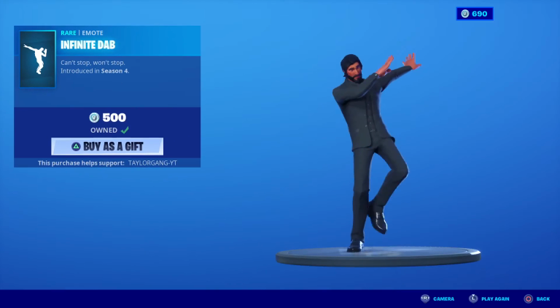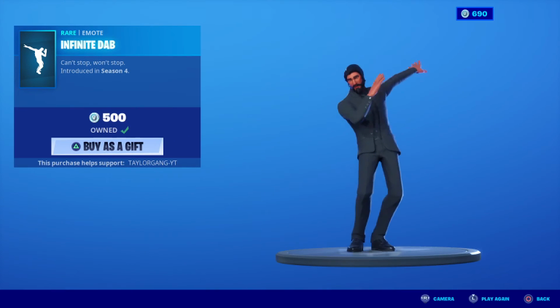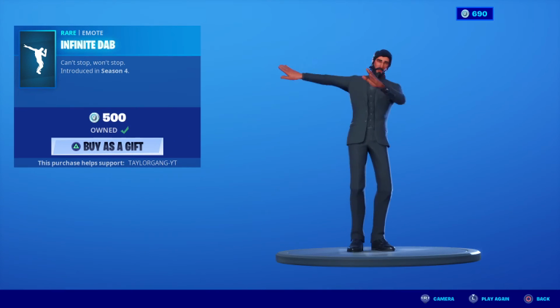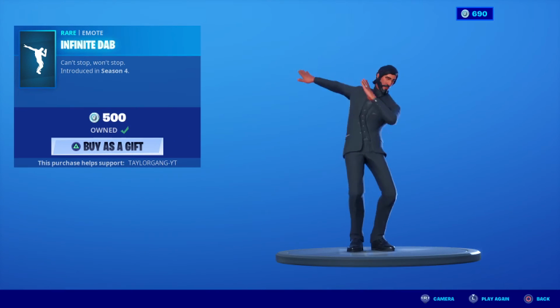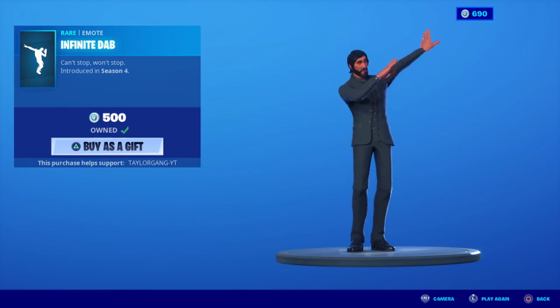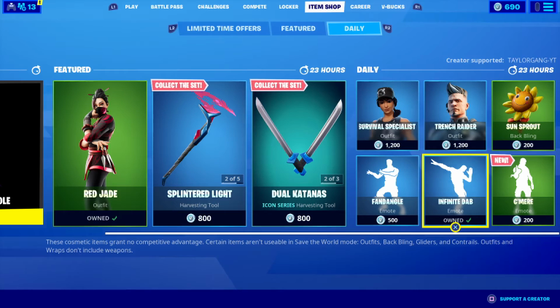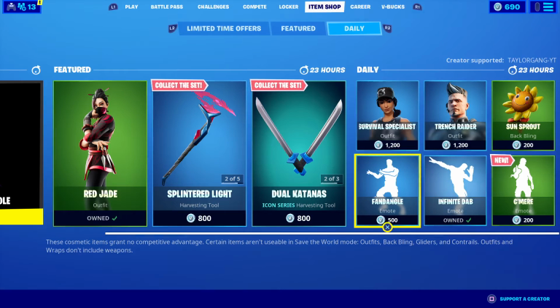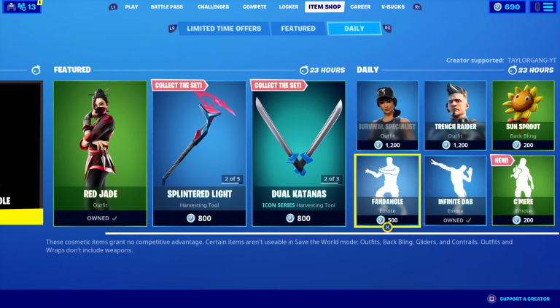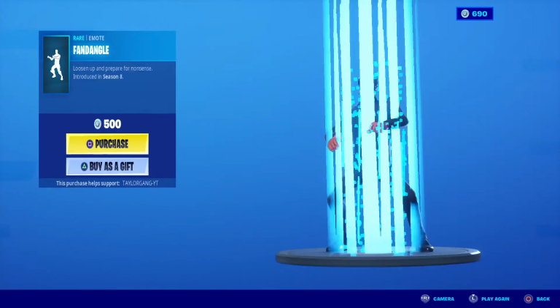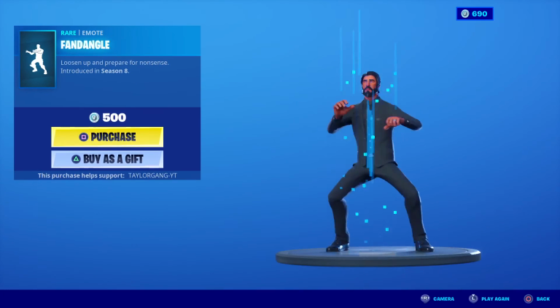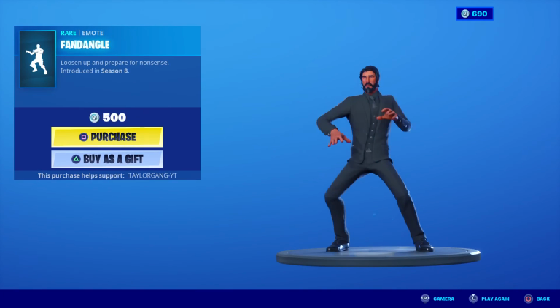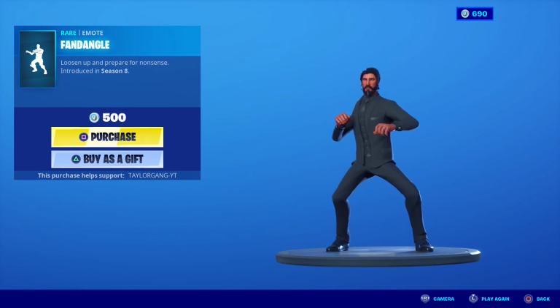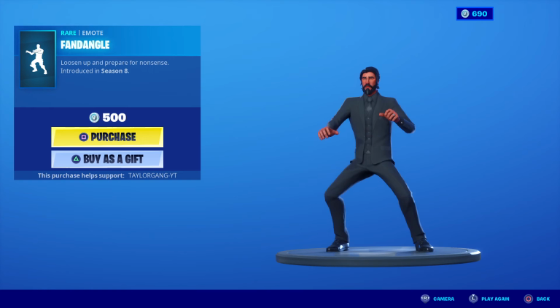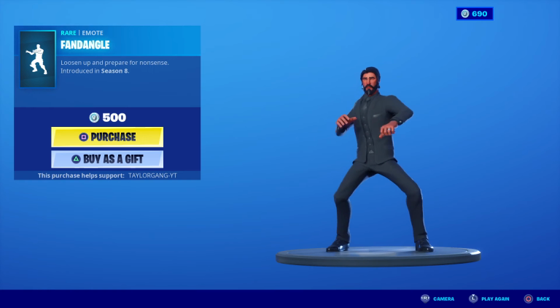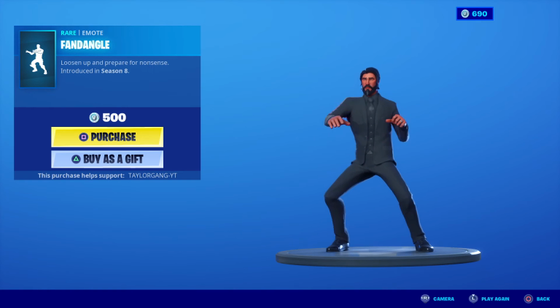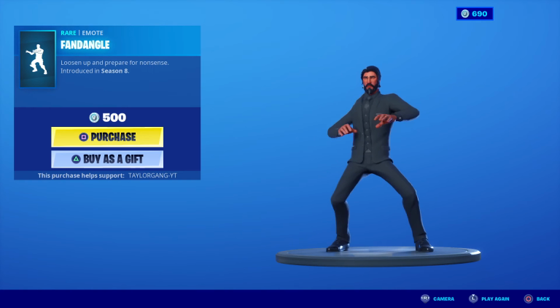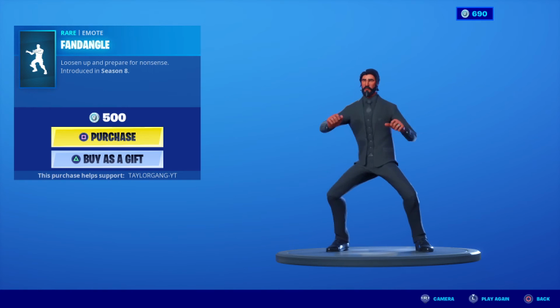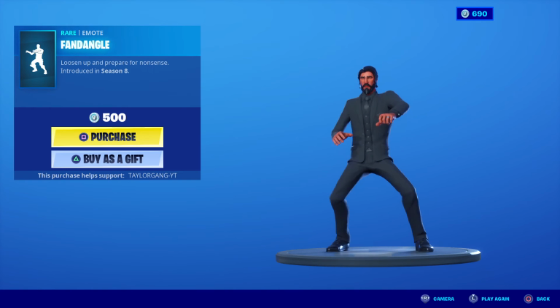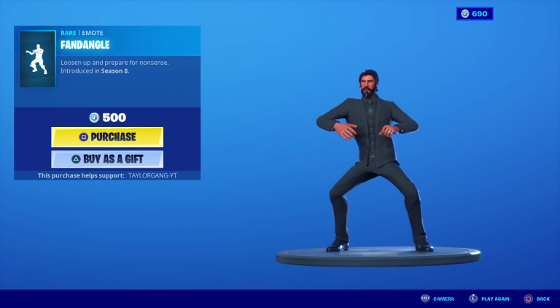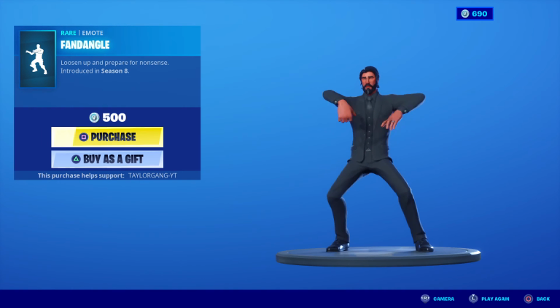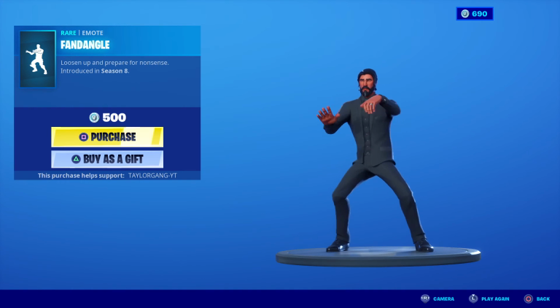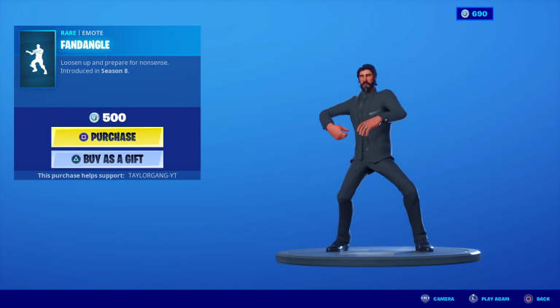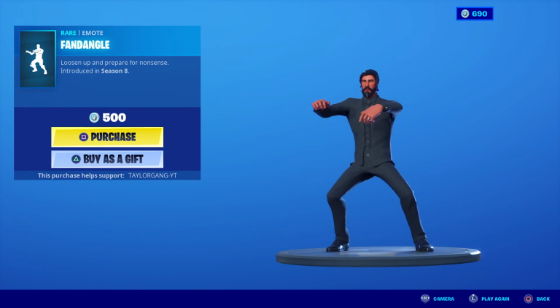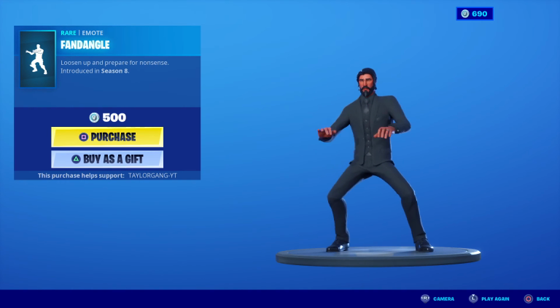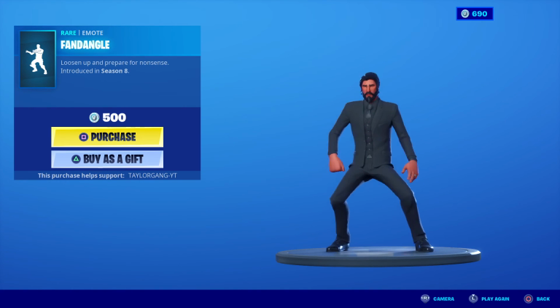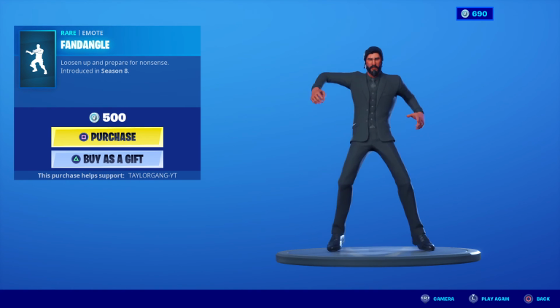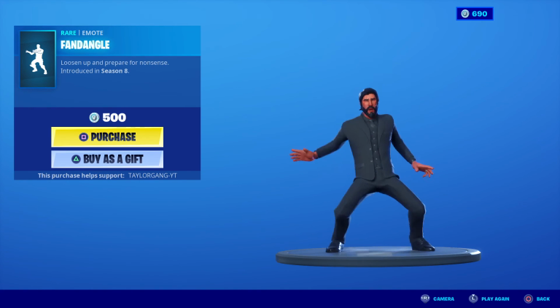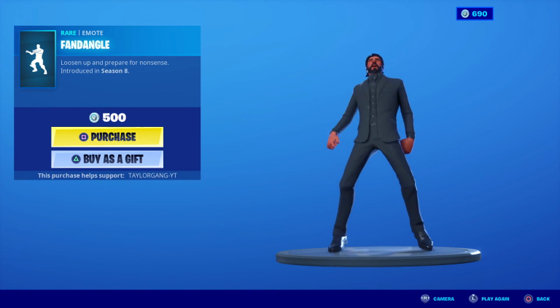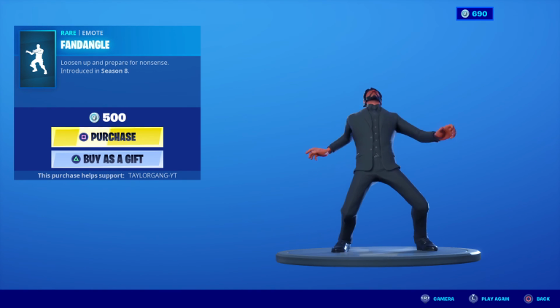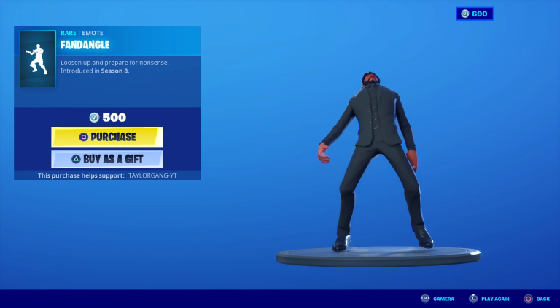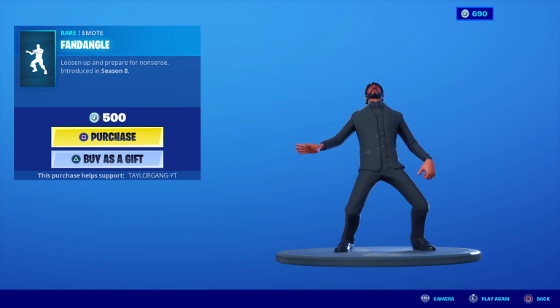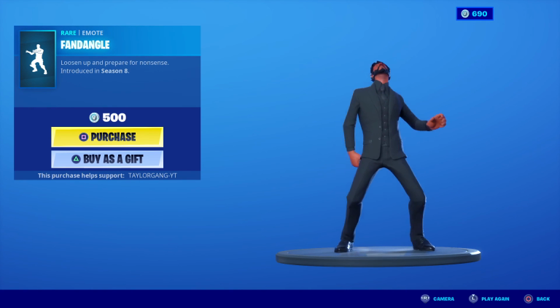The Infinite Dab and the Fandangle. That's gonna do it for today's item shop video, I'll see you at the next one.